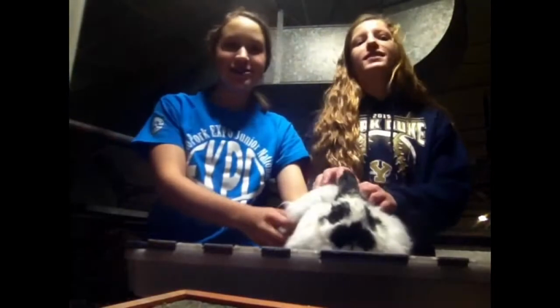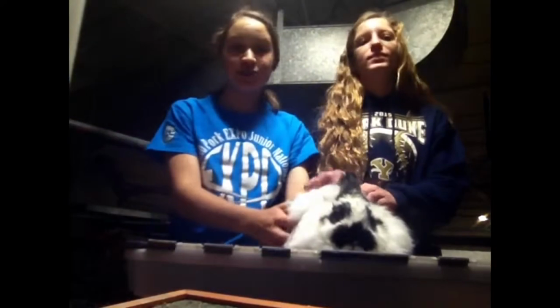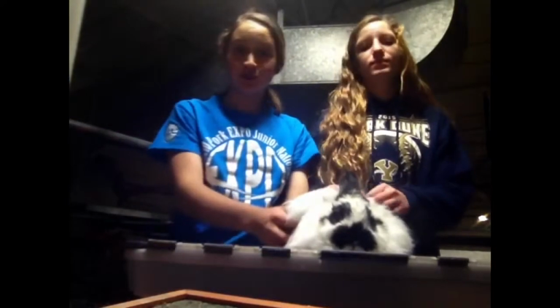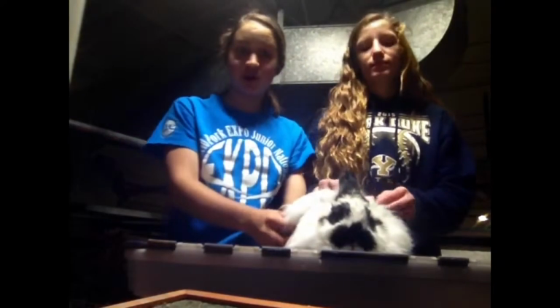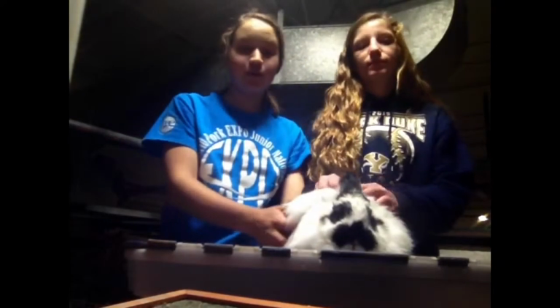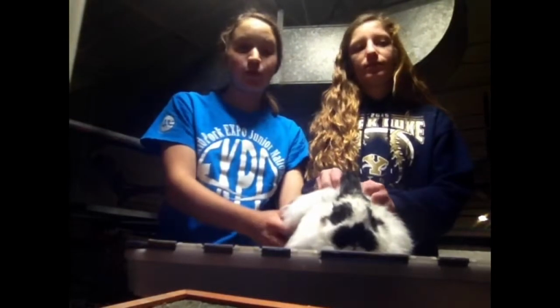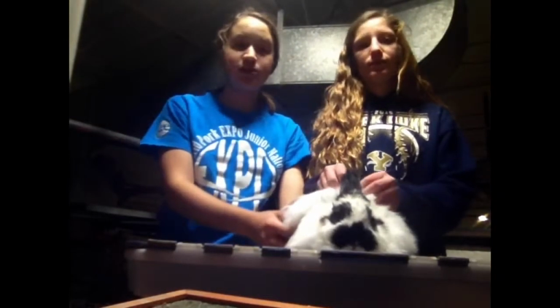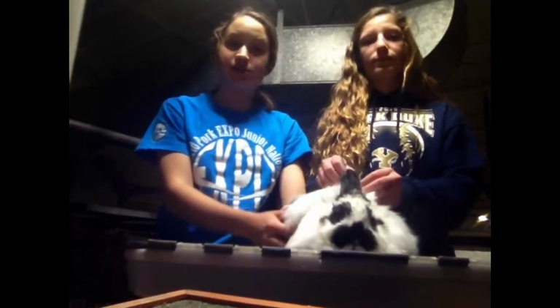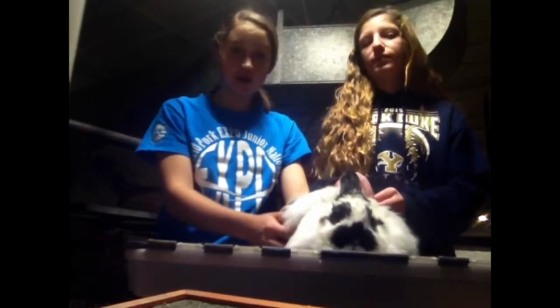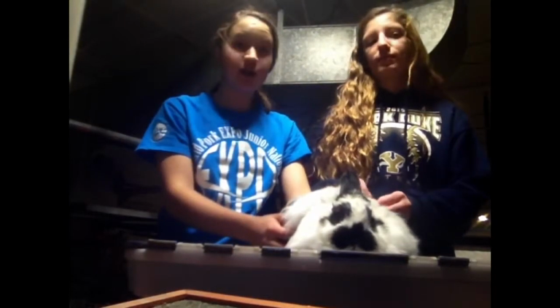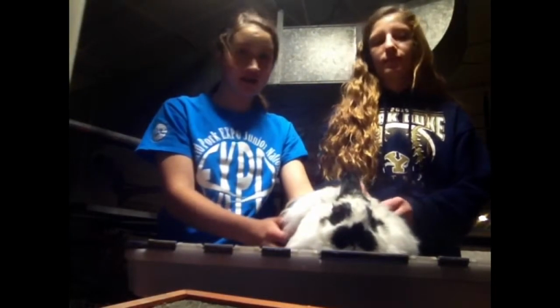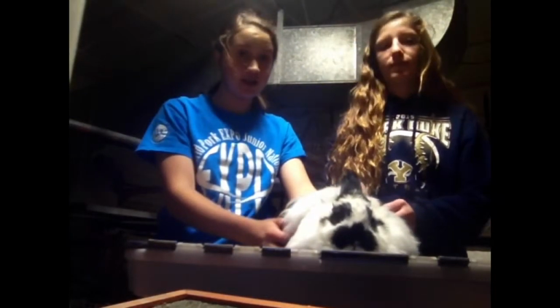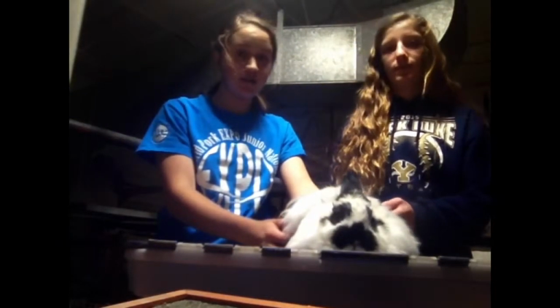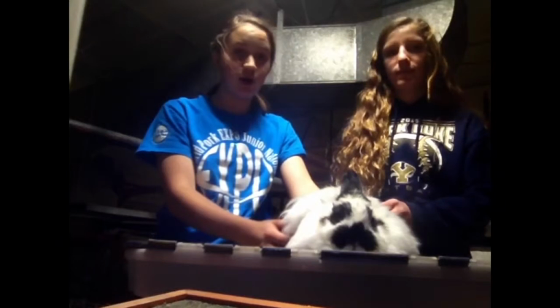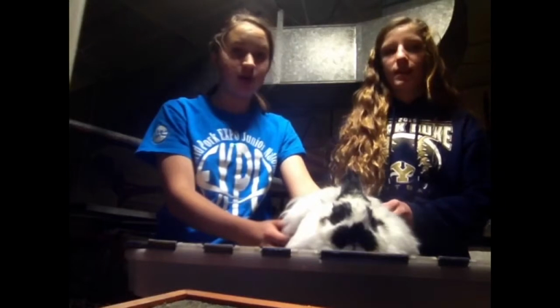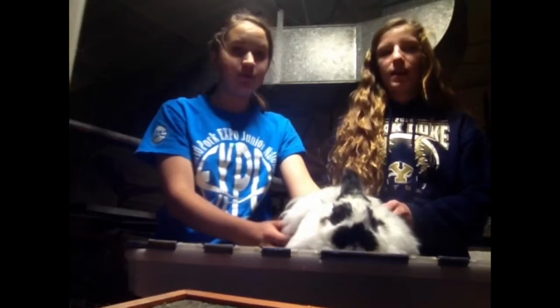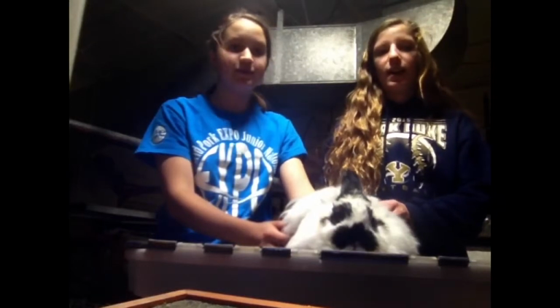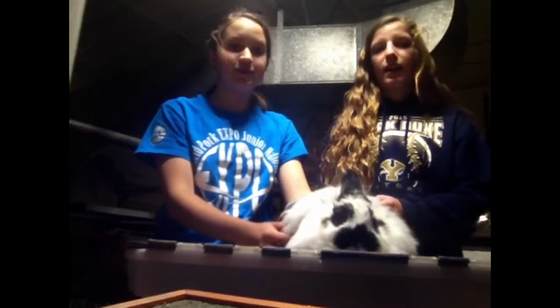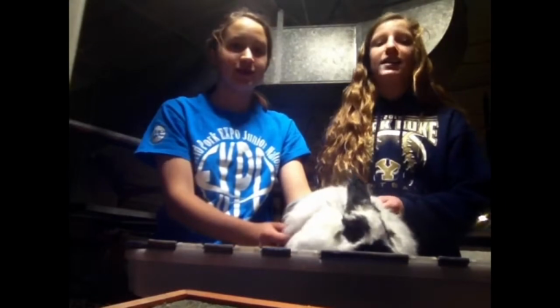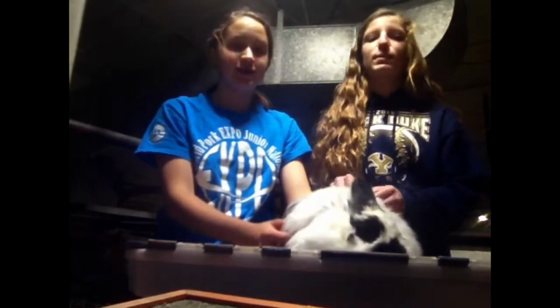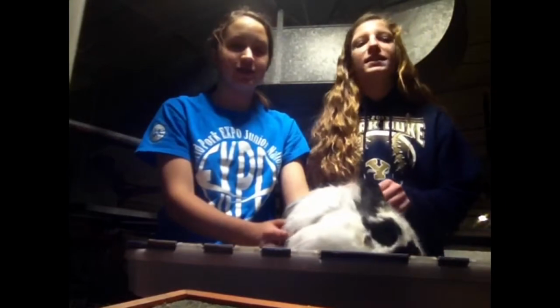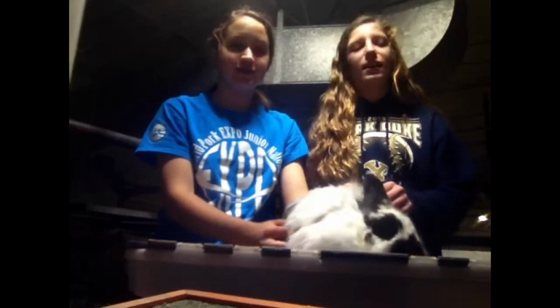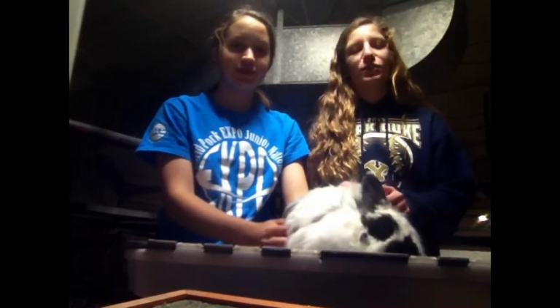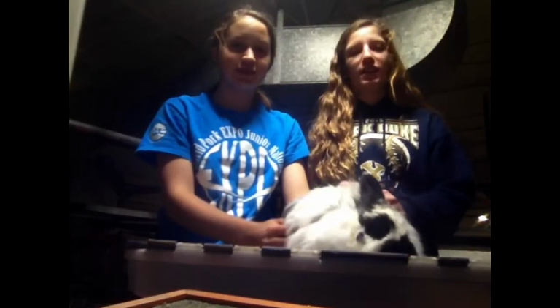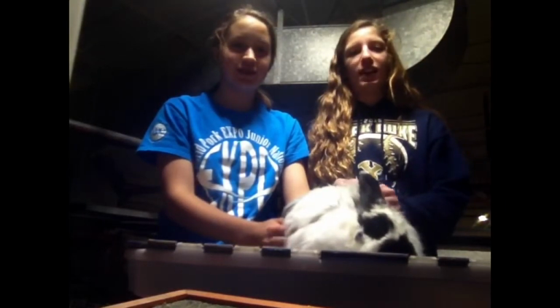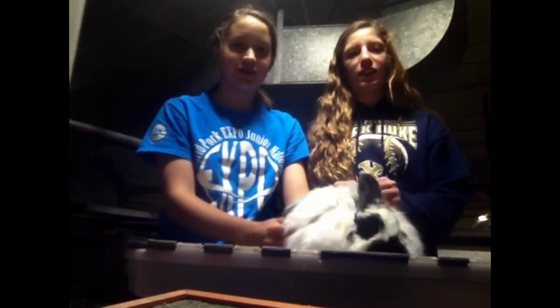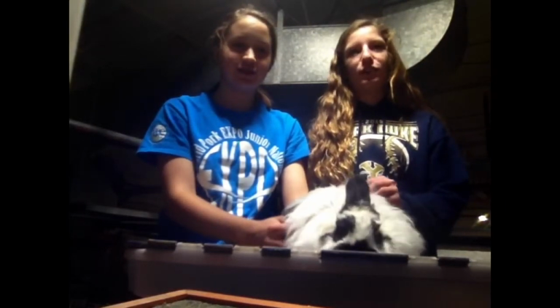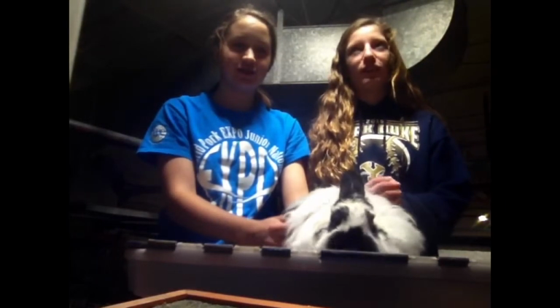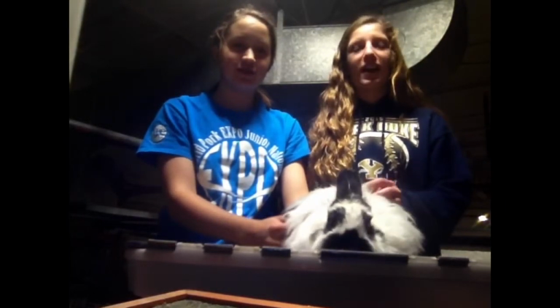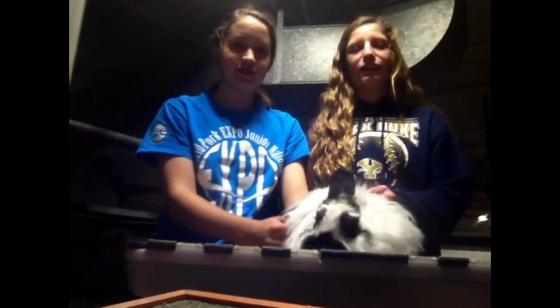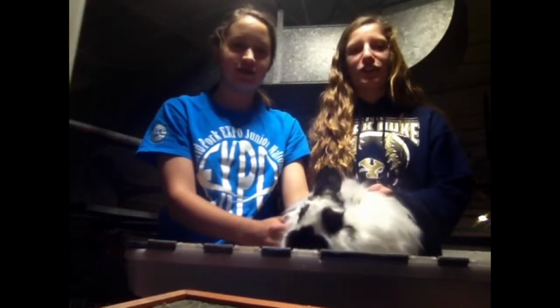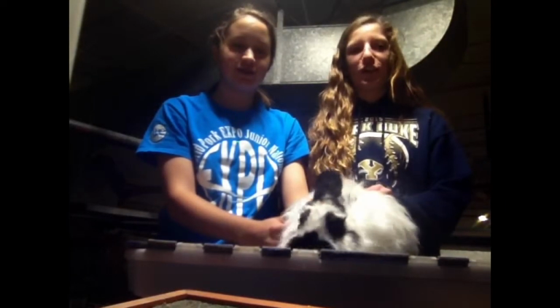This breed was discovered in 1984, and it's a mix between the Netherland Dwarf and the French Angora.